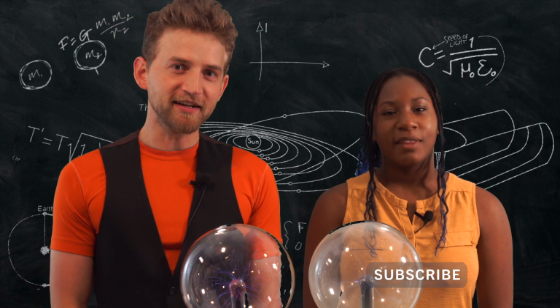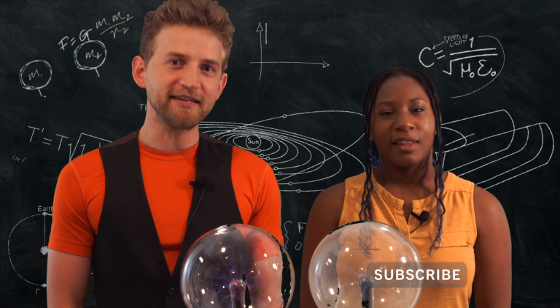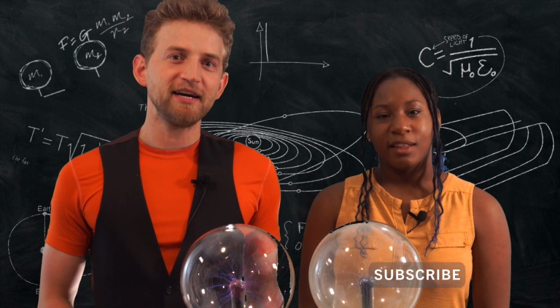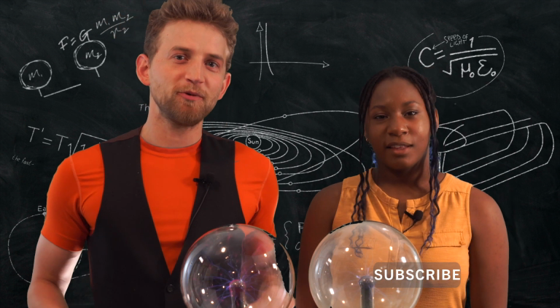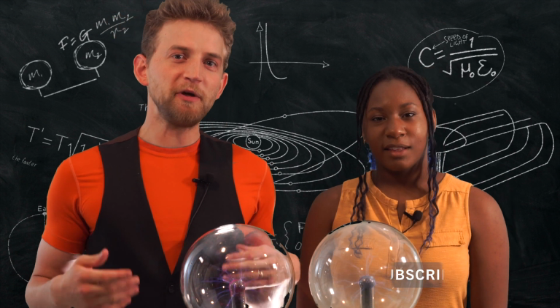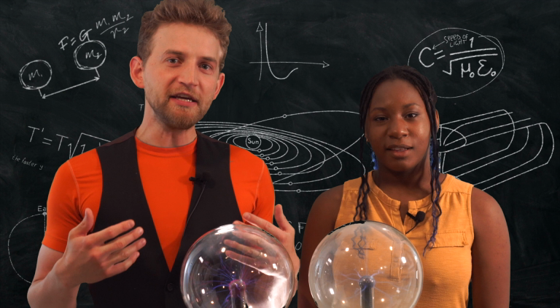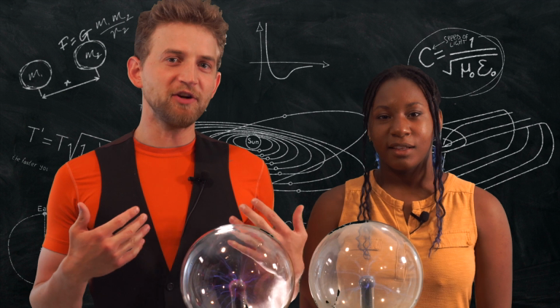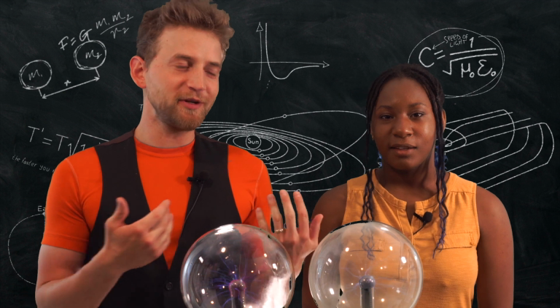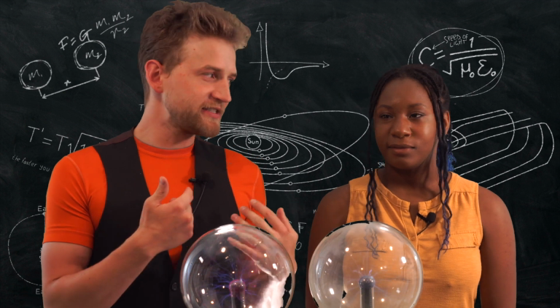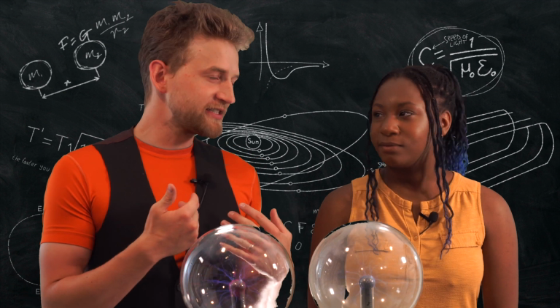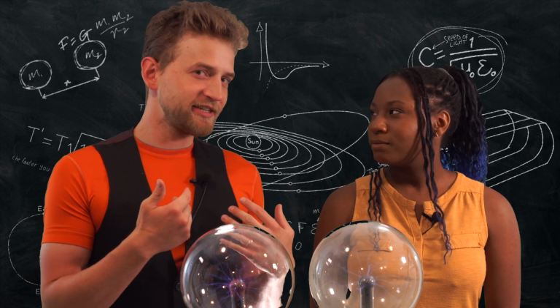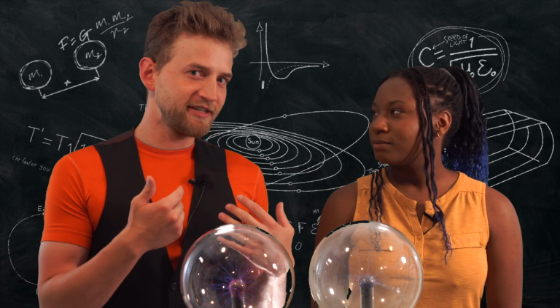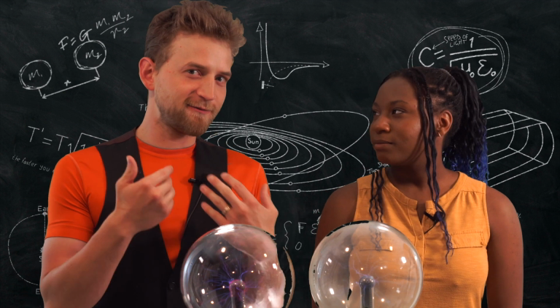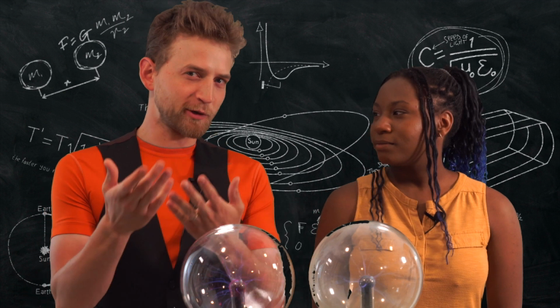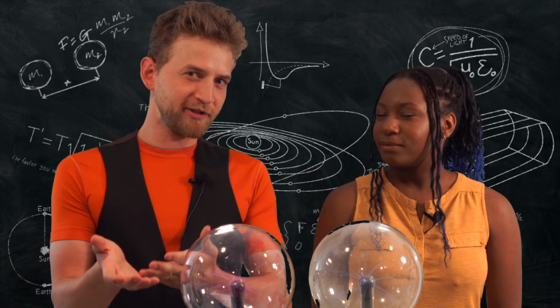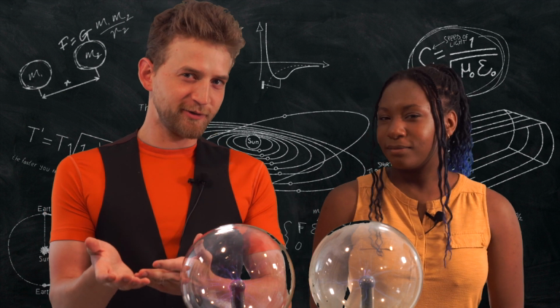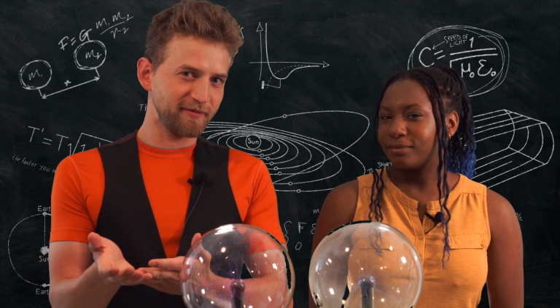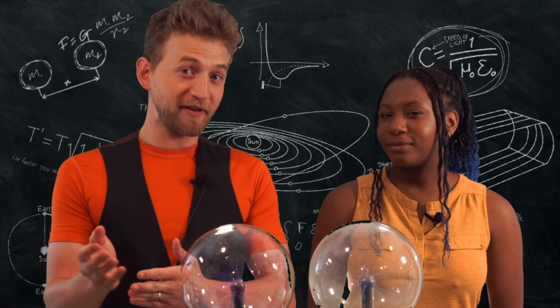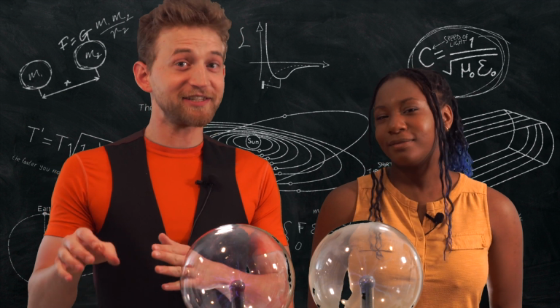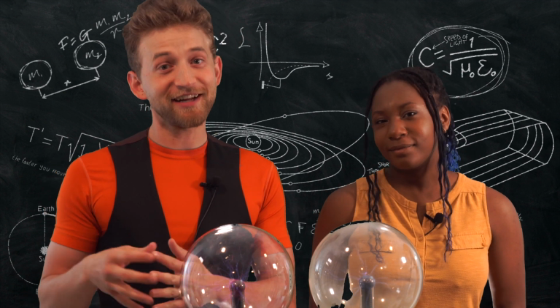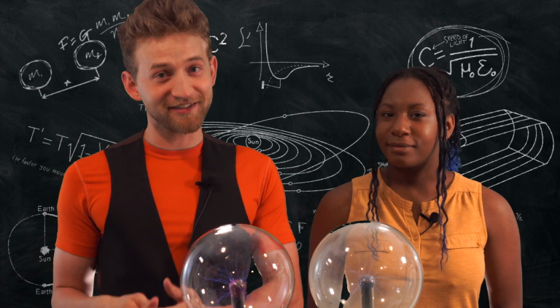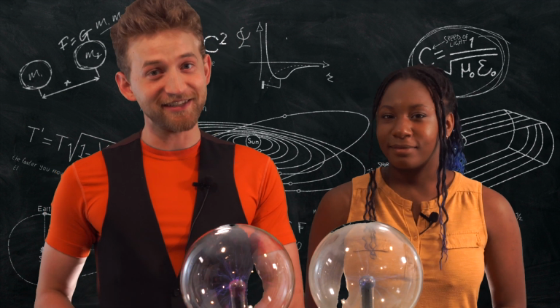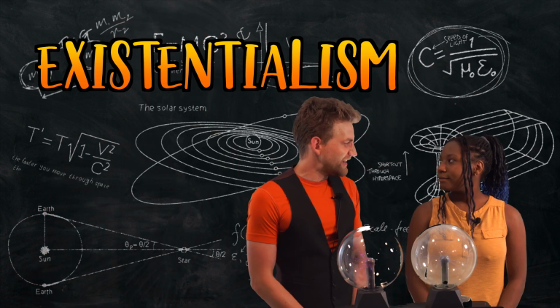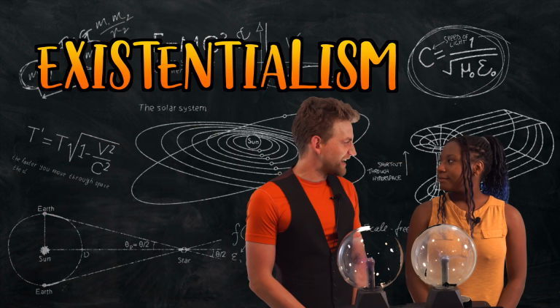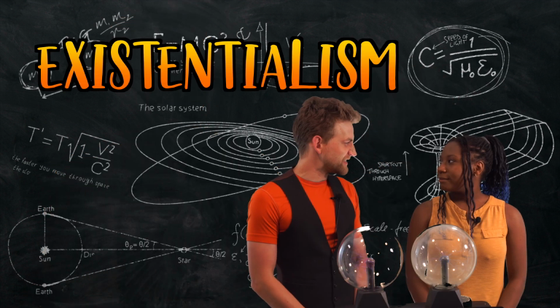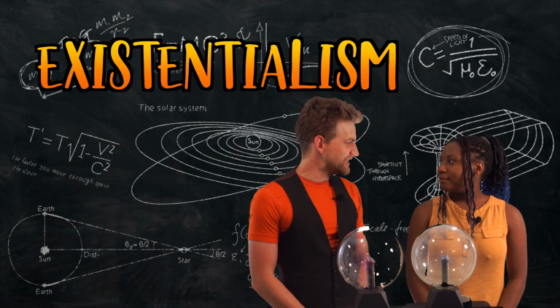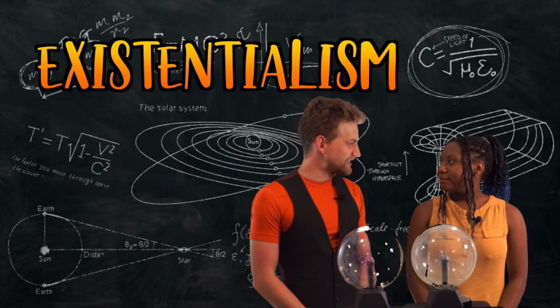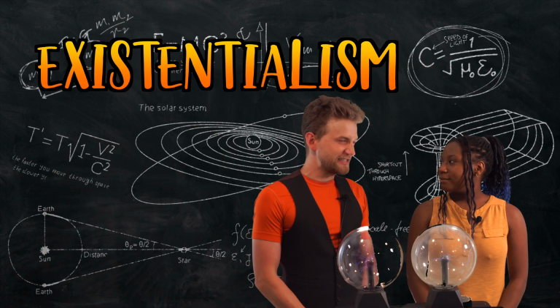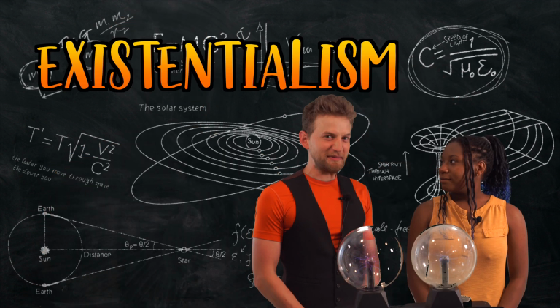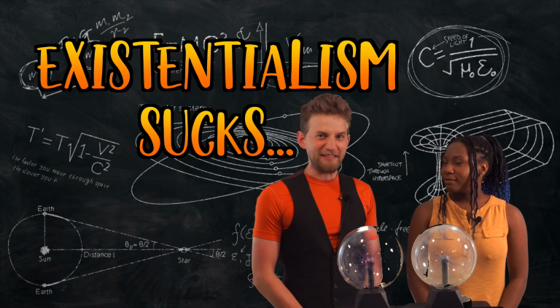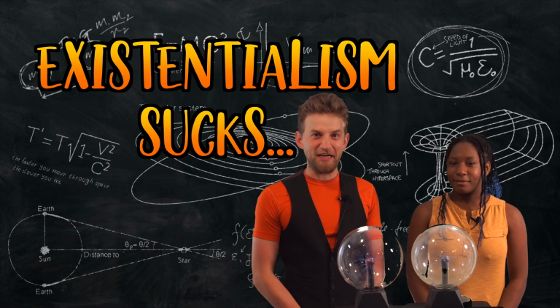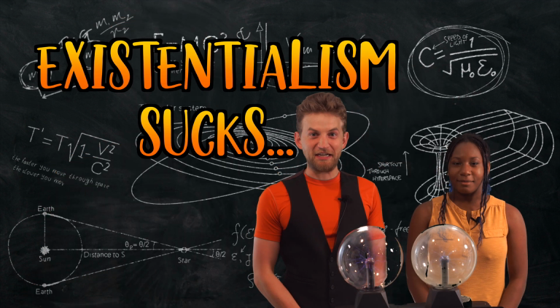Technically, we don't exist for you, but the channel does. Existentialism sucks.